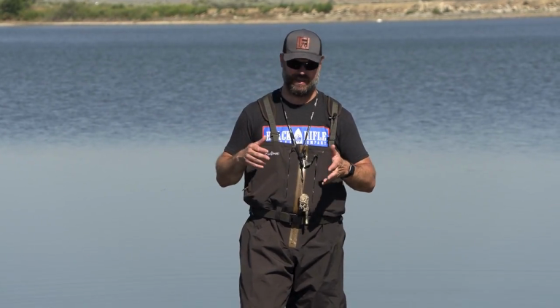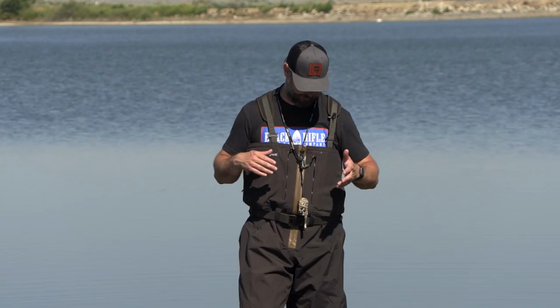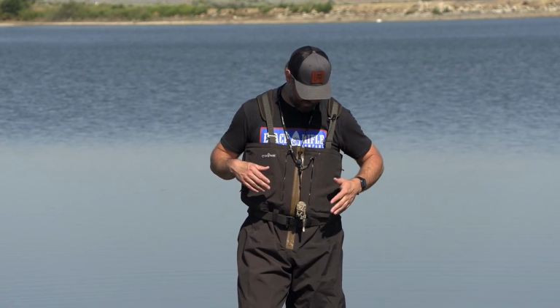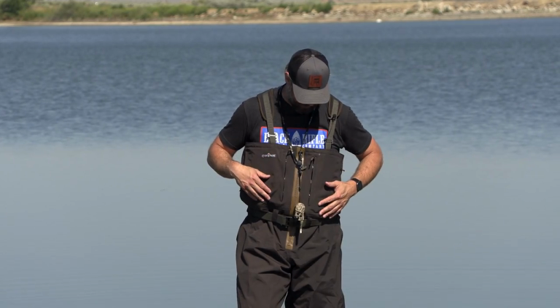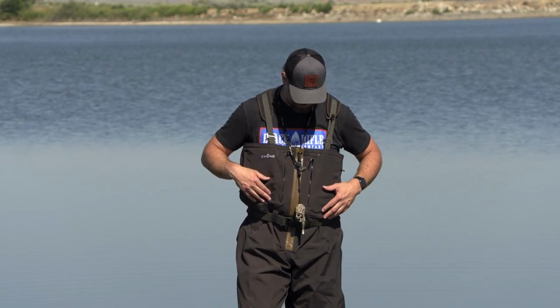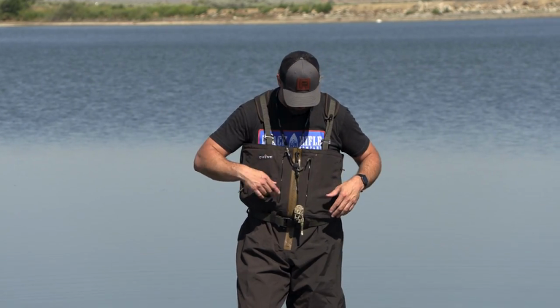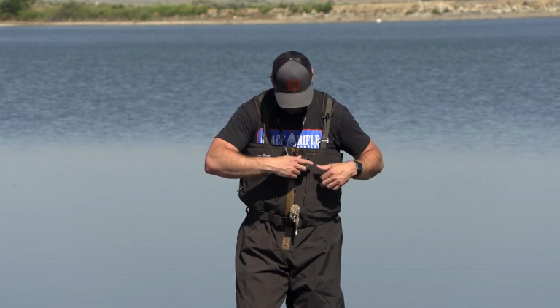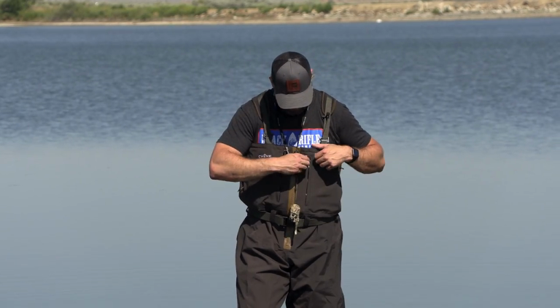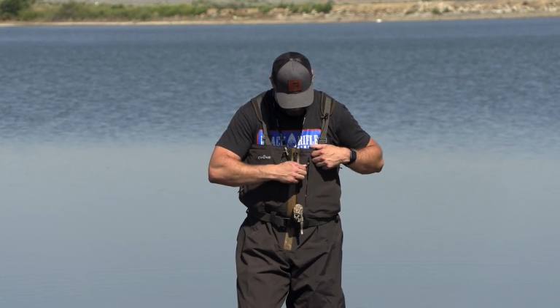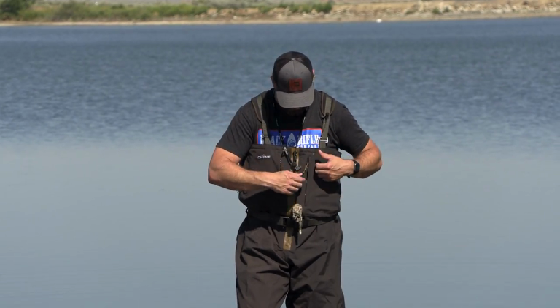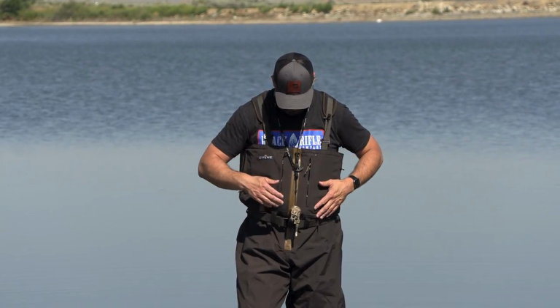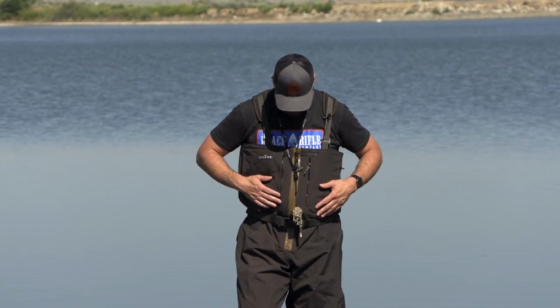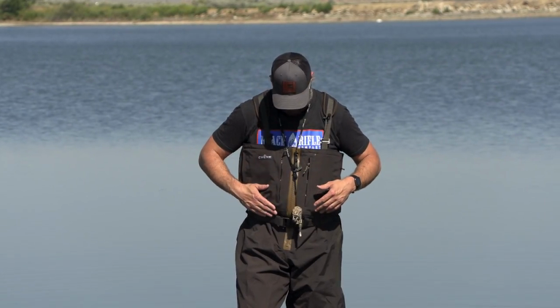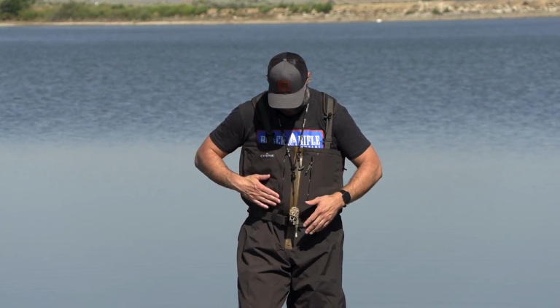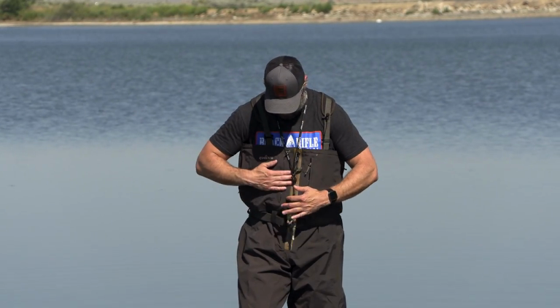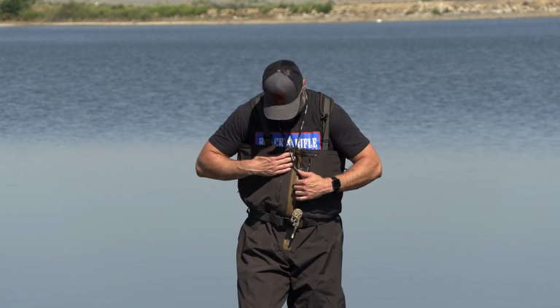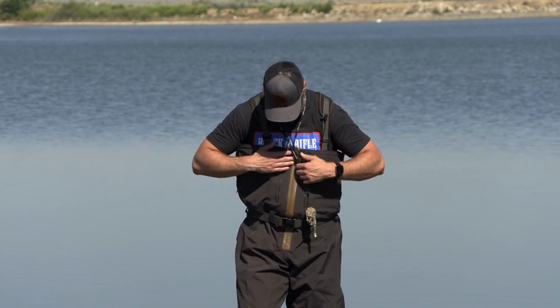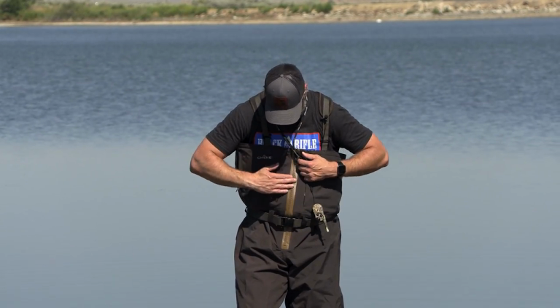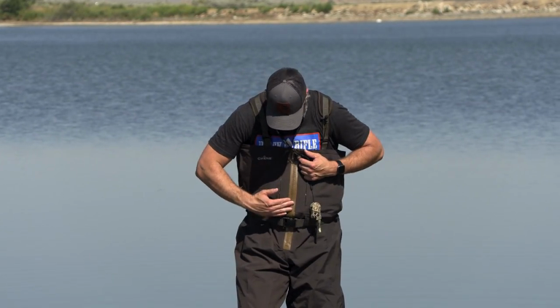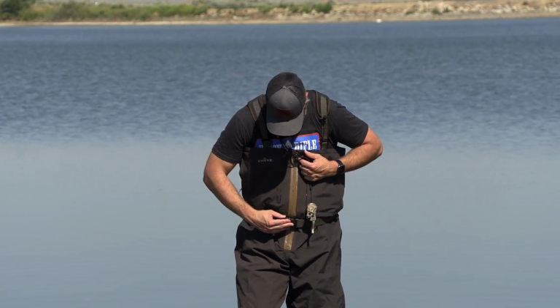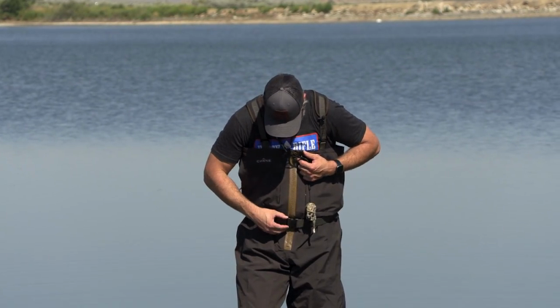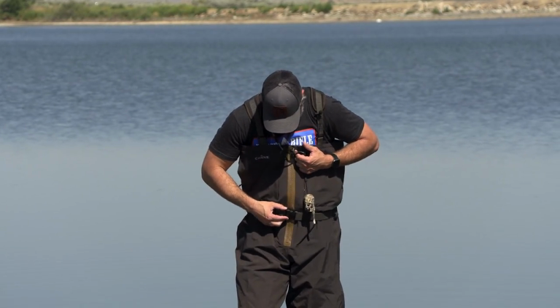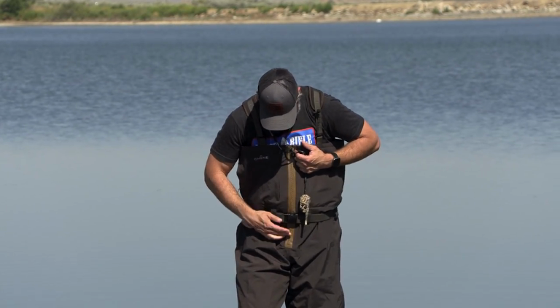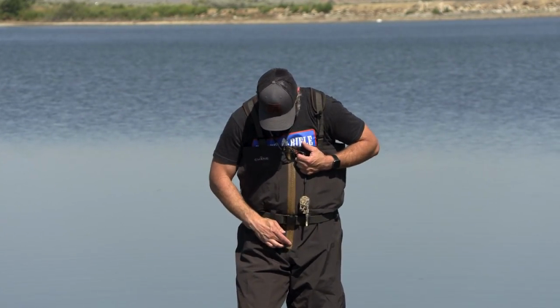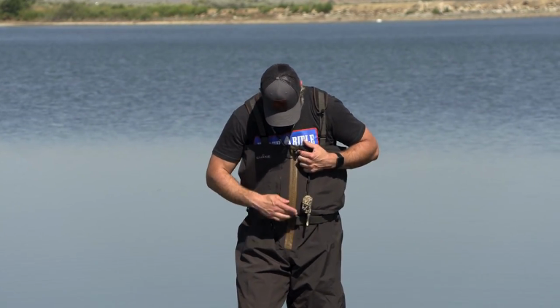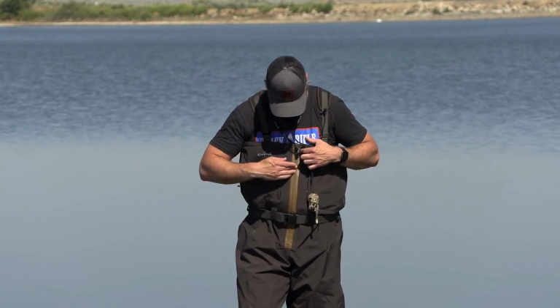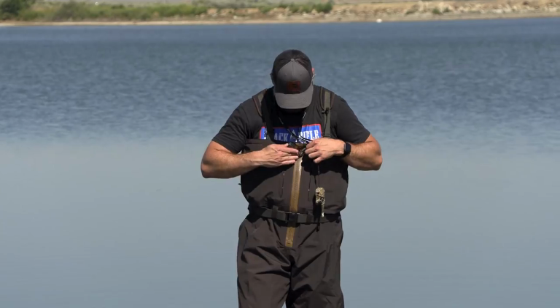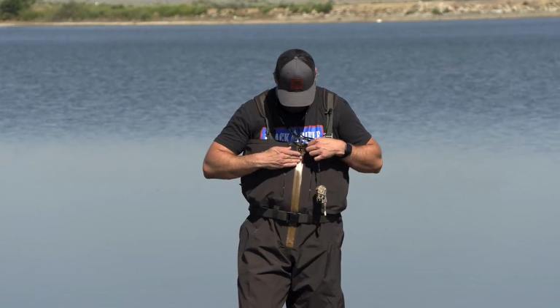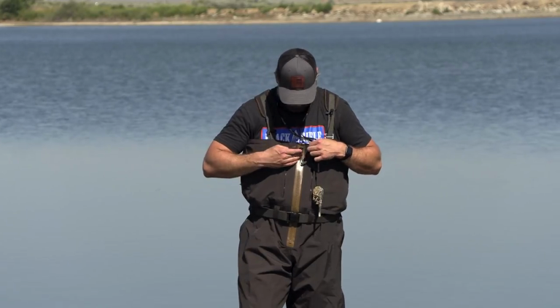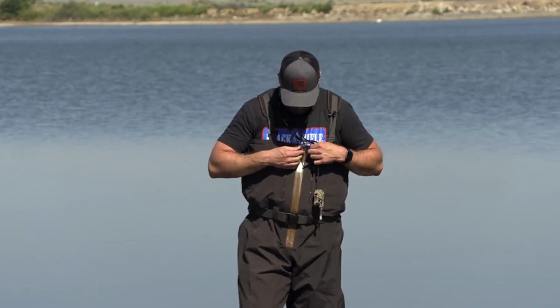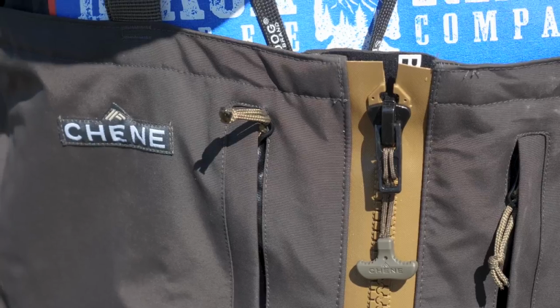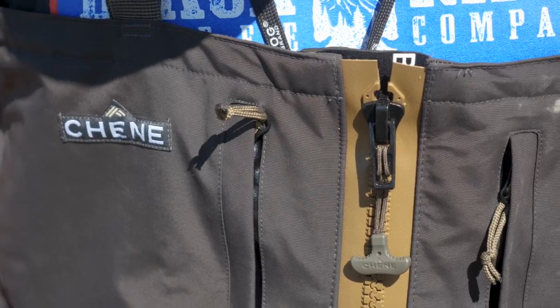Next up, there is a waterproof zipper right here.